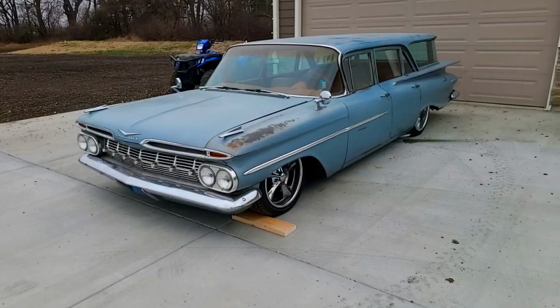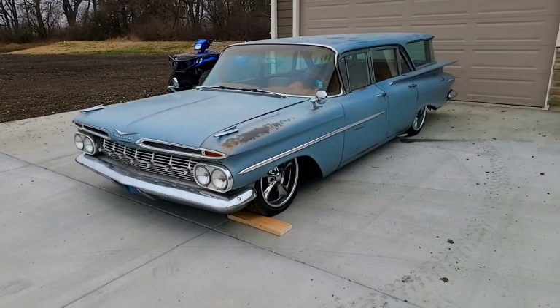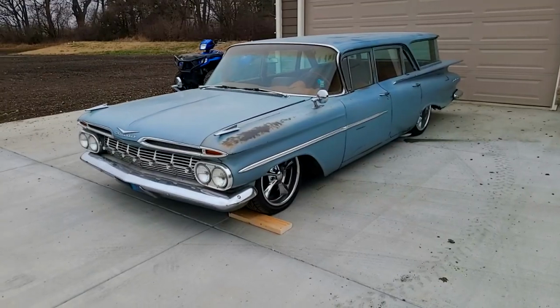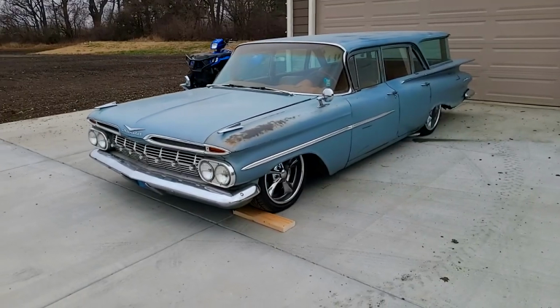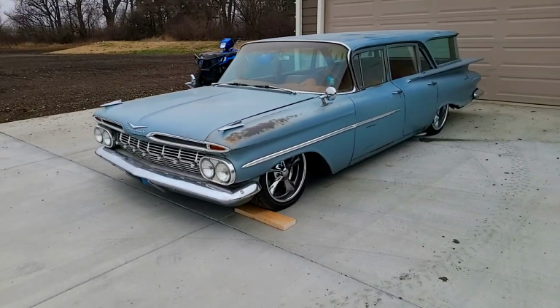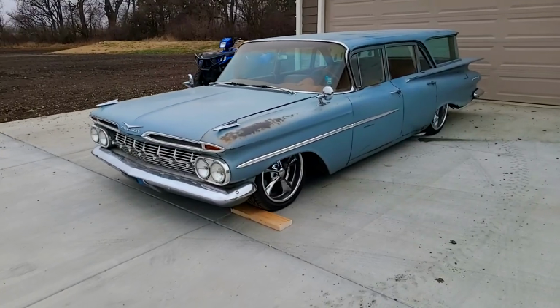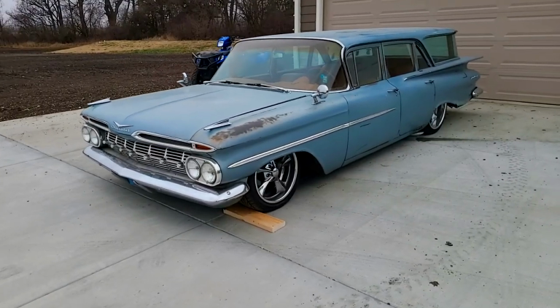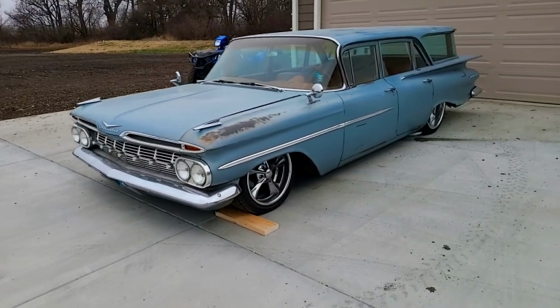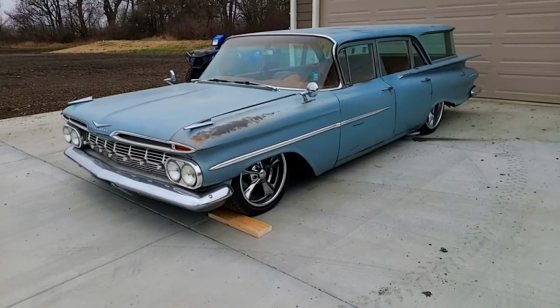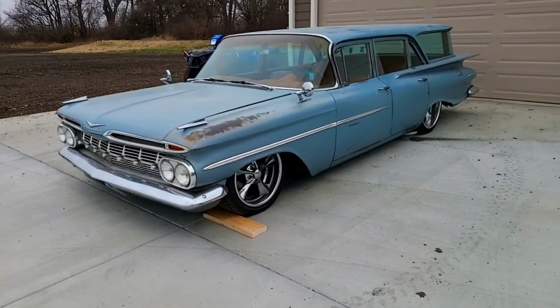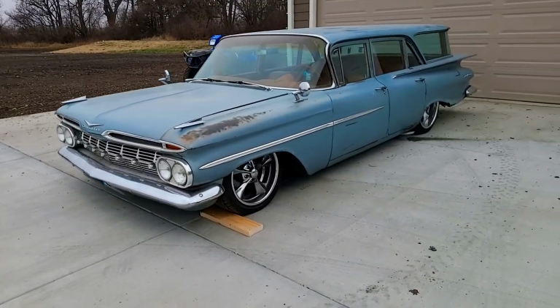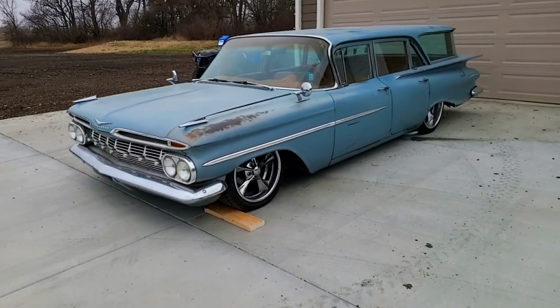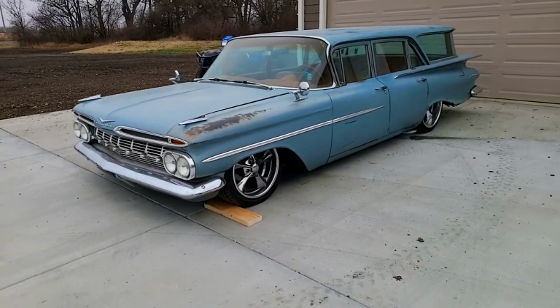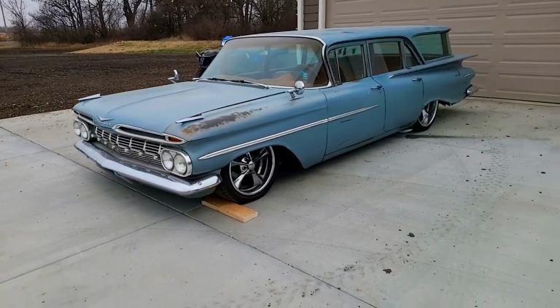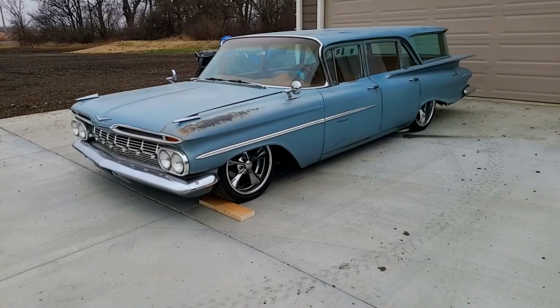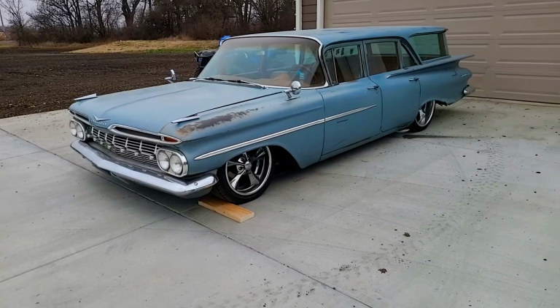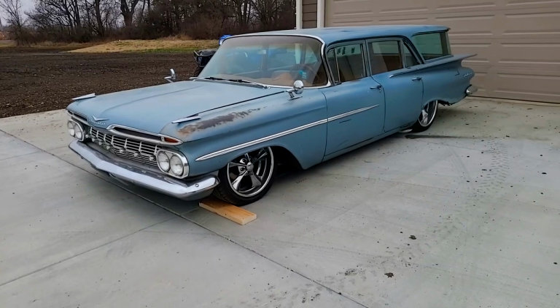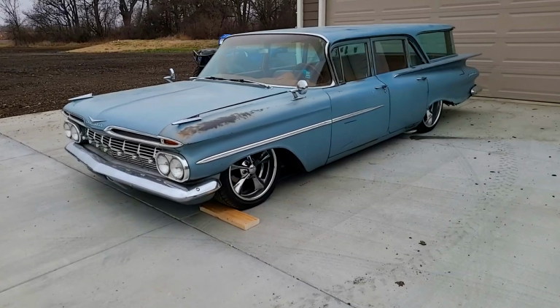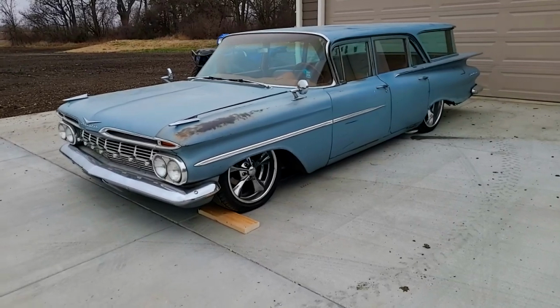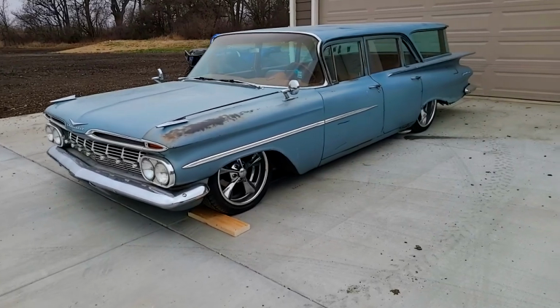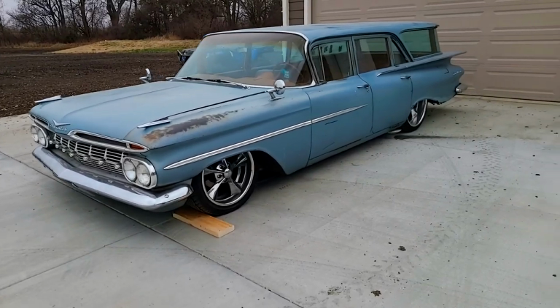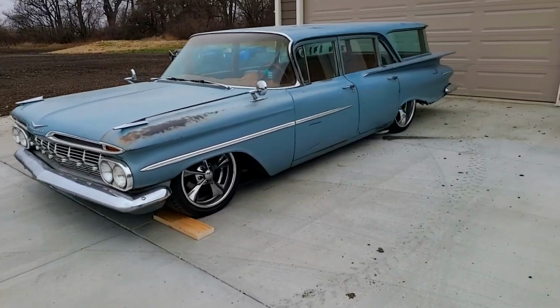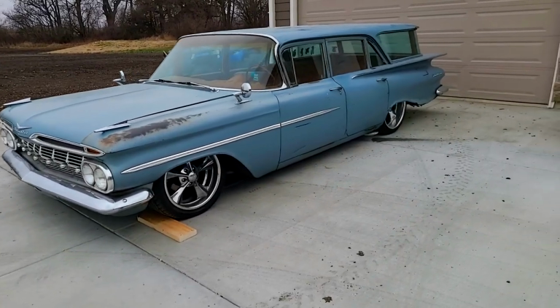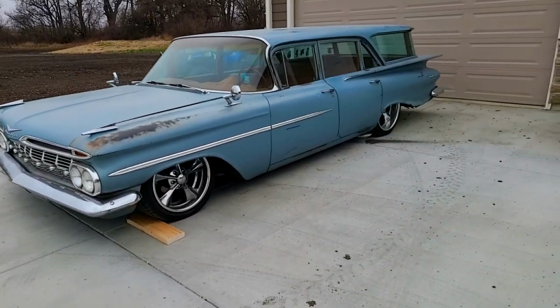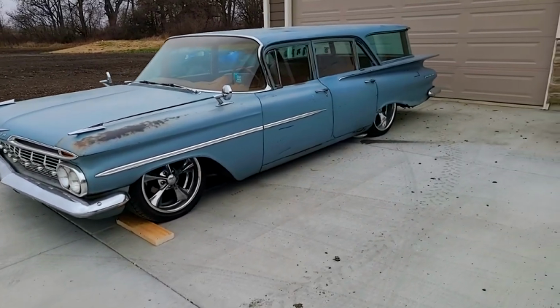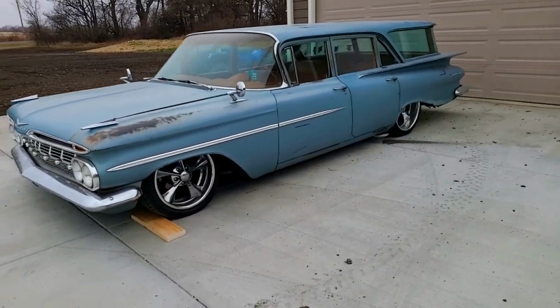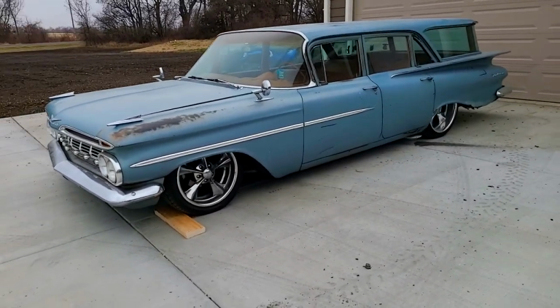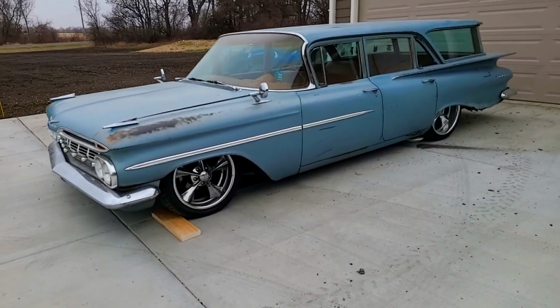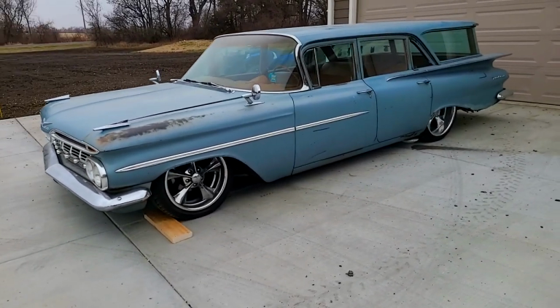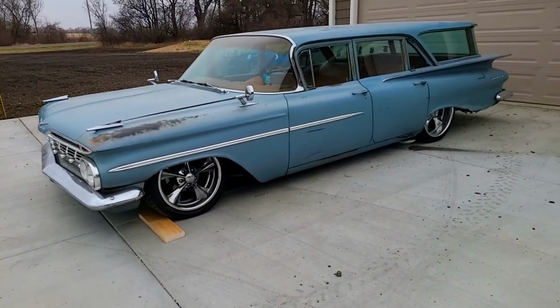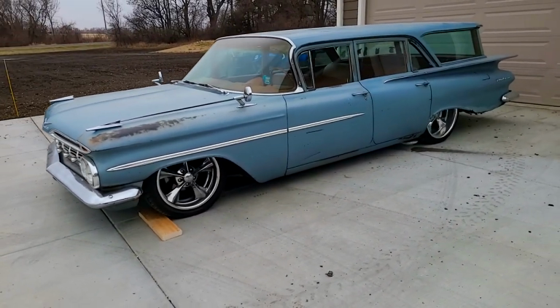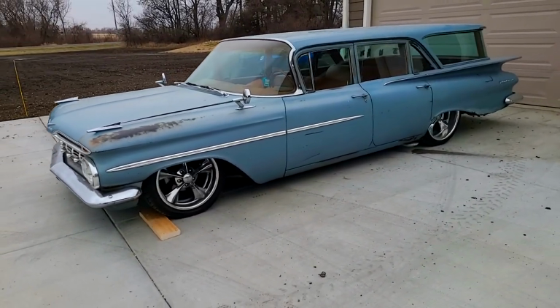Hey, how's it going everyone? My name is Ryan and welcome back to Iowa Classic Cars. Got a treat here for you today. I'm with my friend James and his 1959 Chevrolet Brookwood.